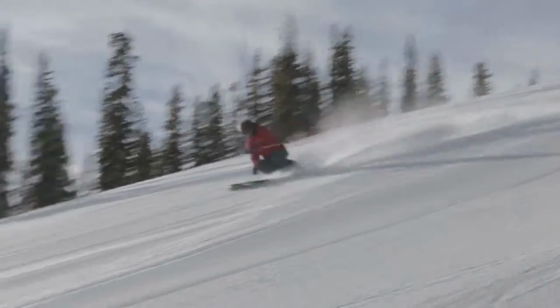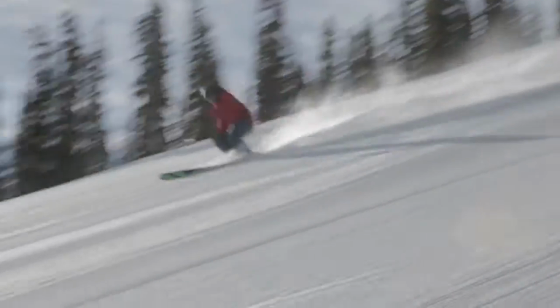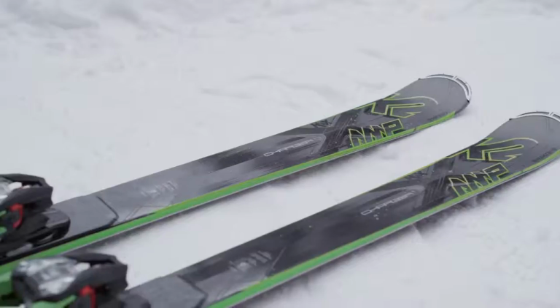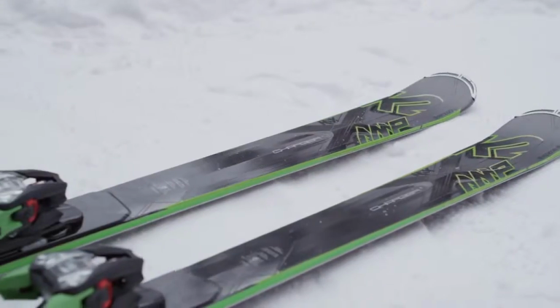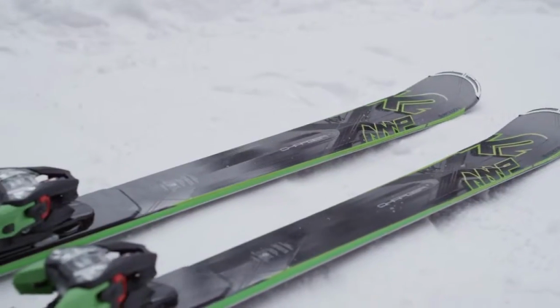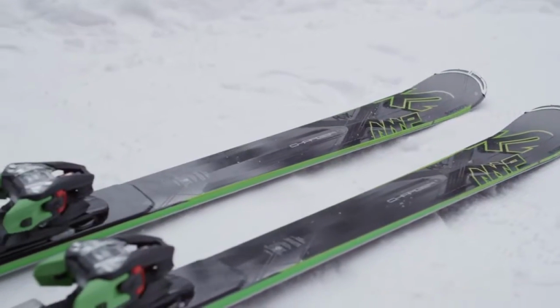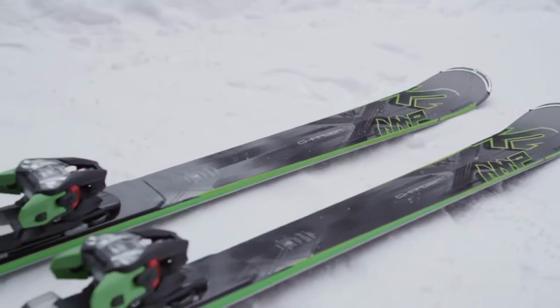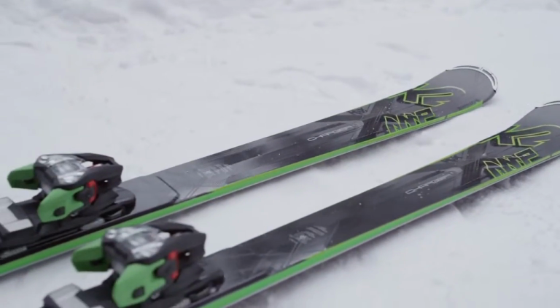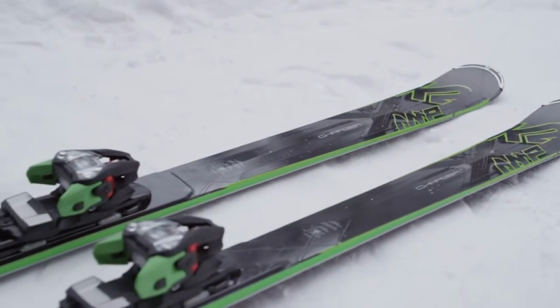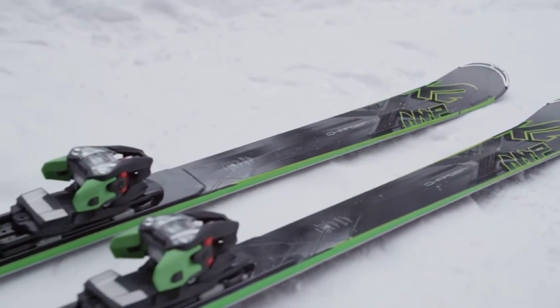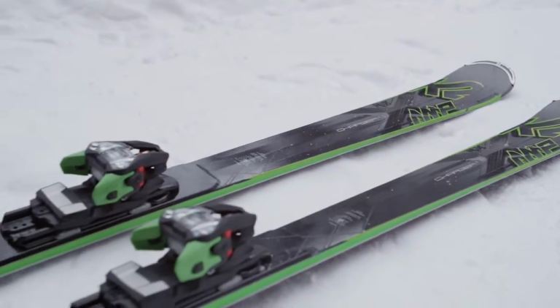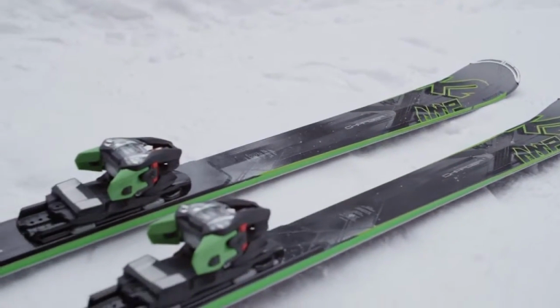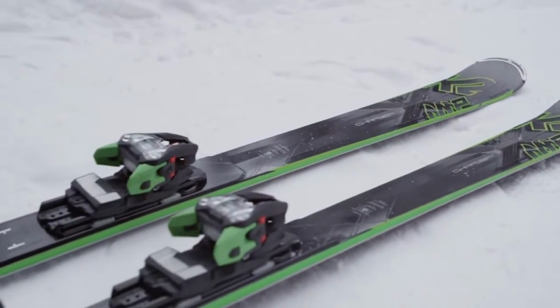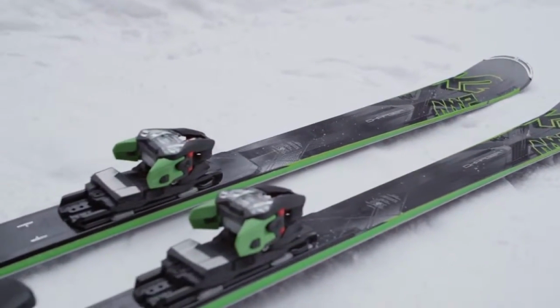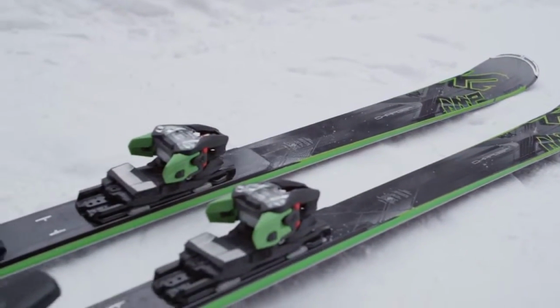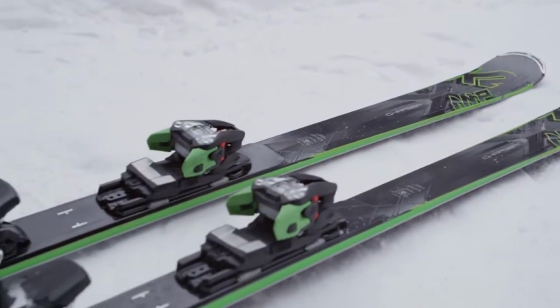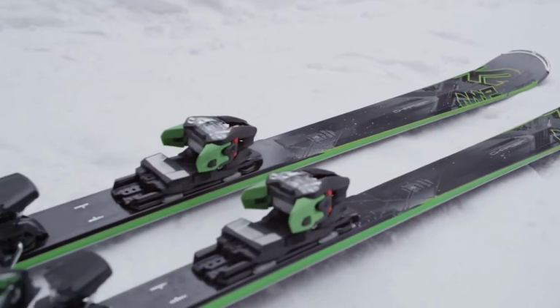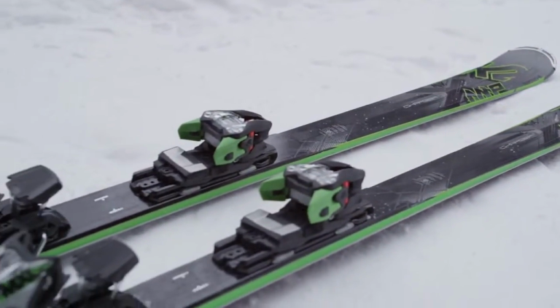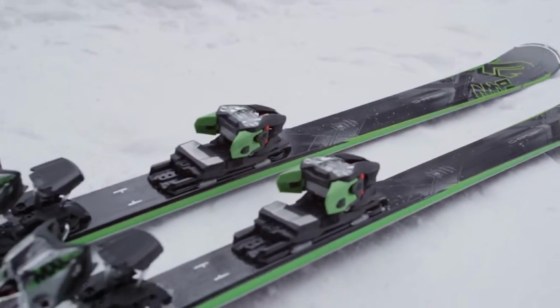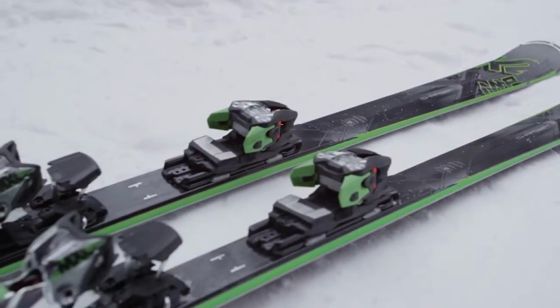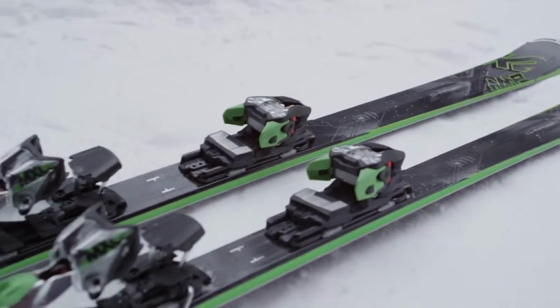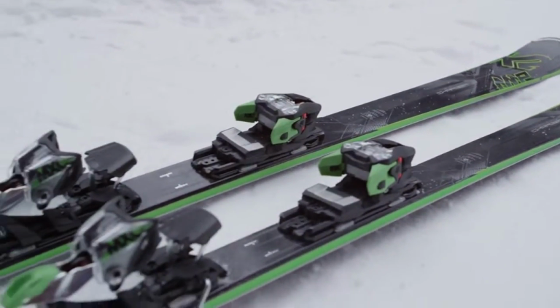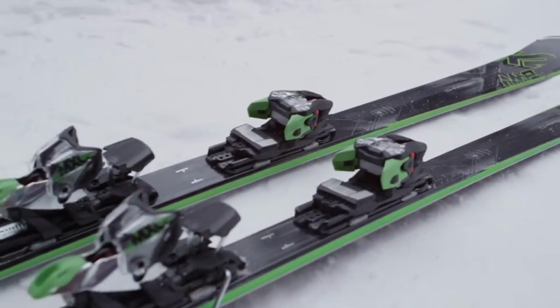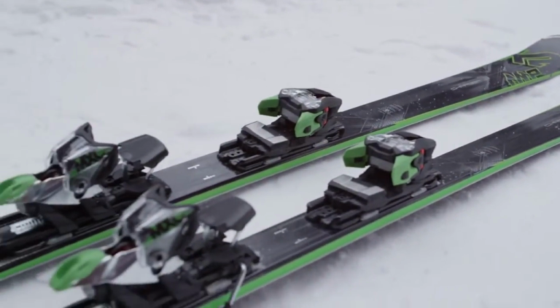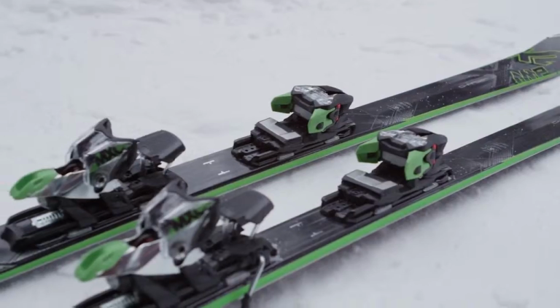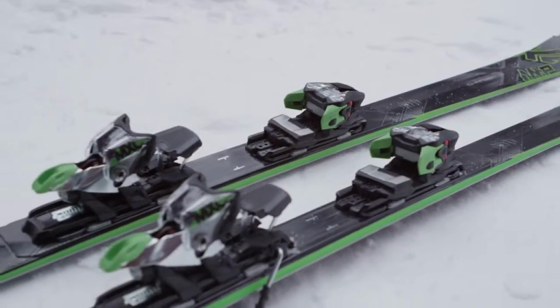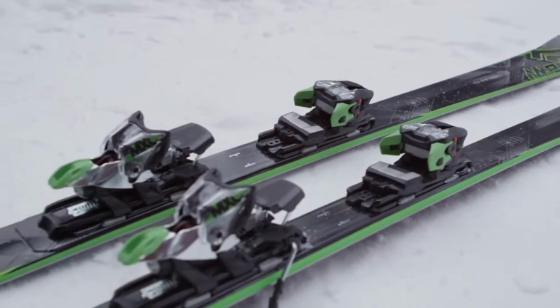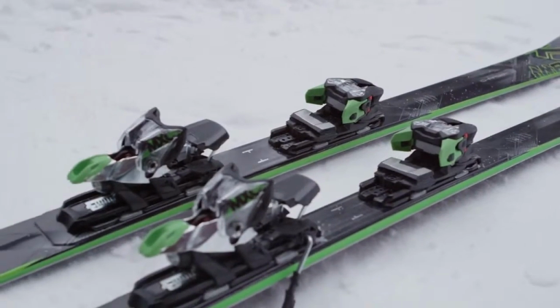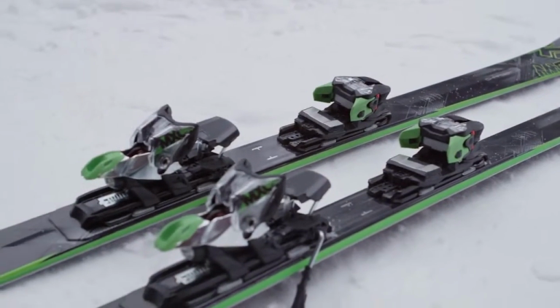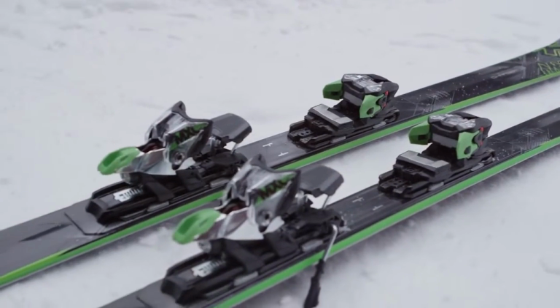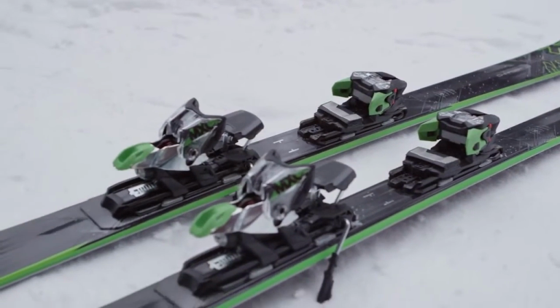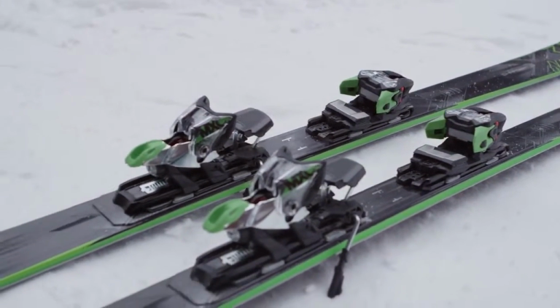The dimensions of the Amp Charger are 122, 74, 106.